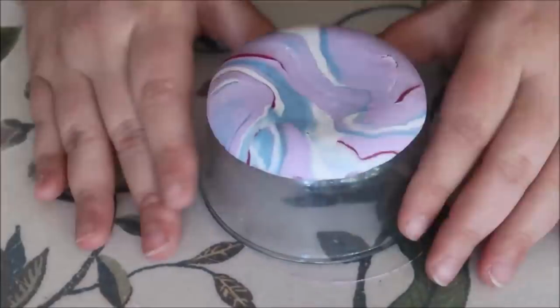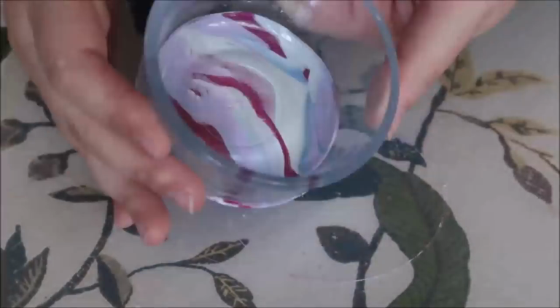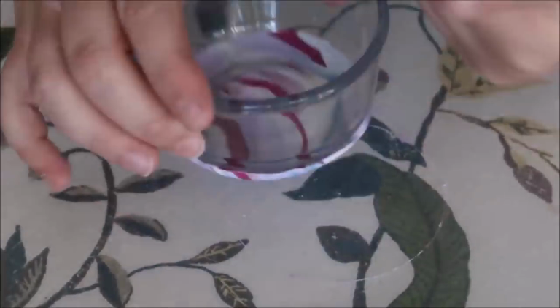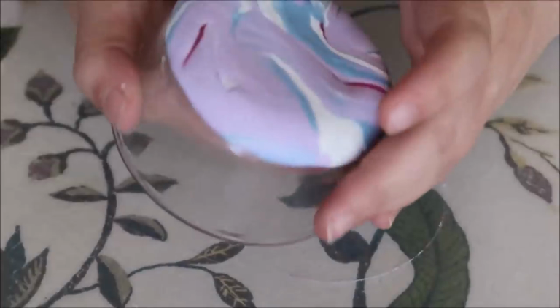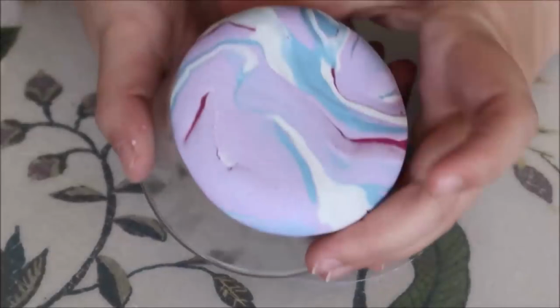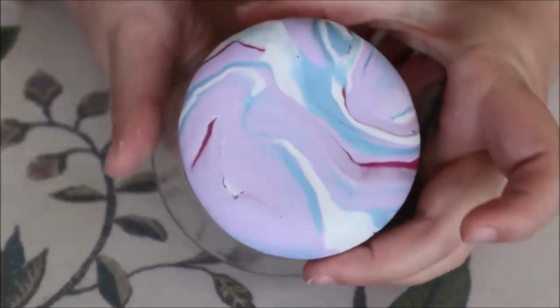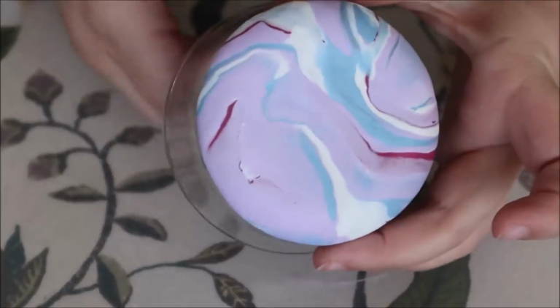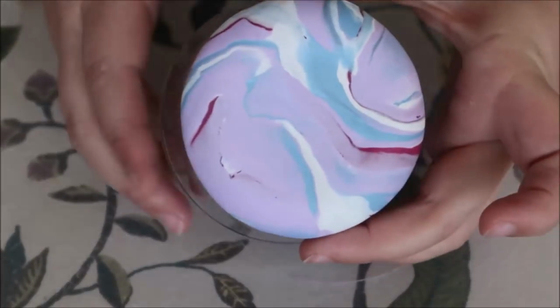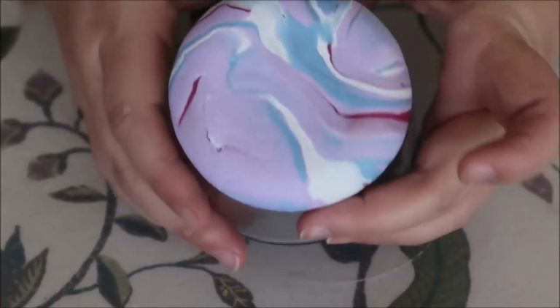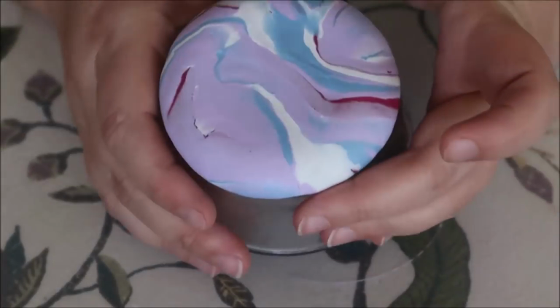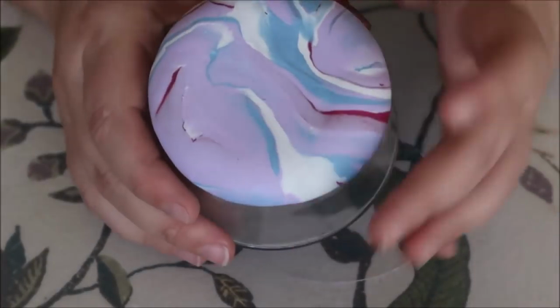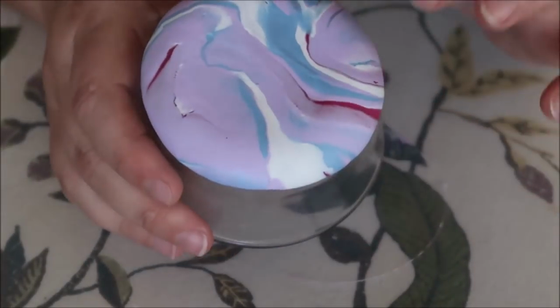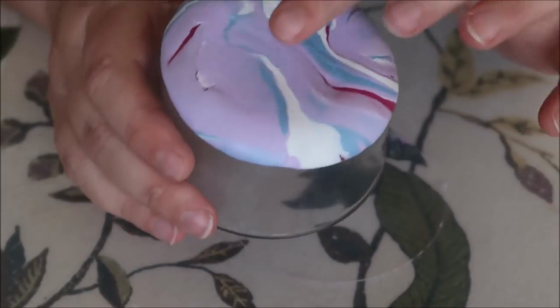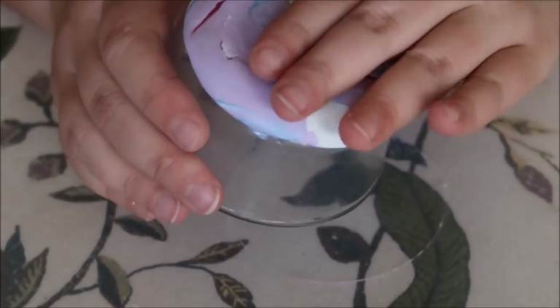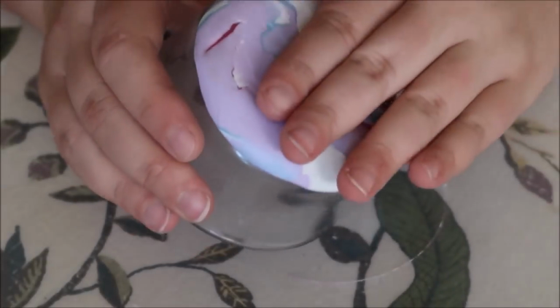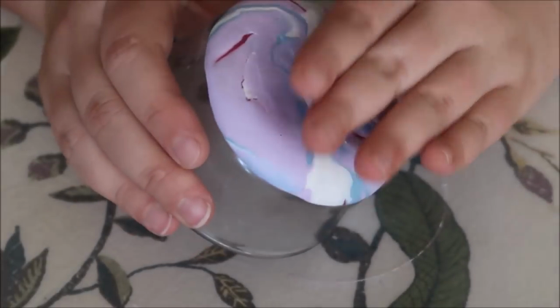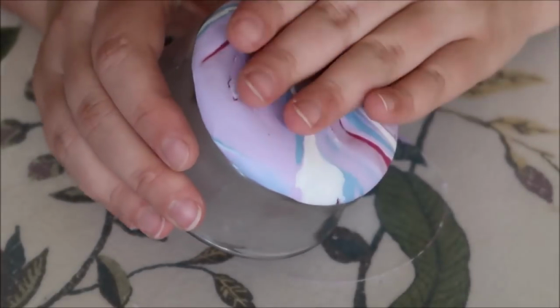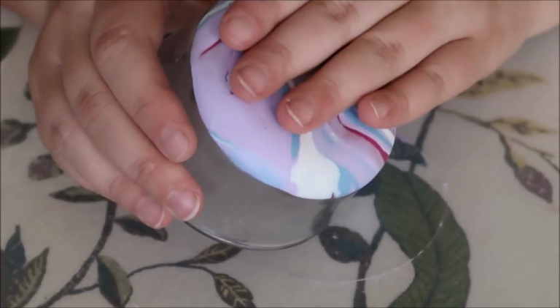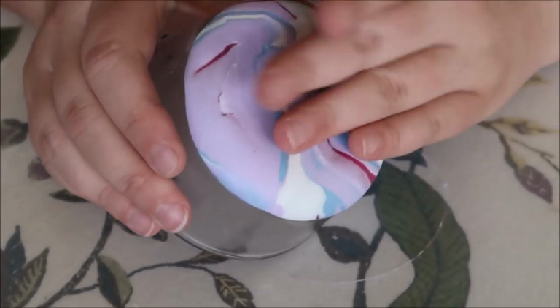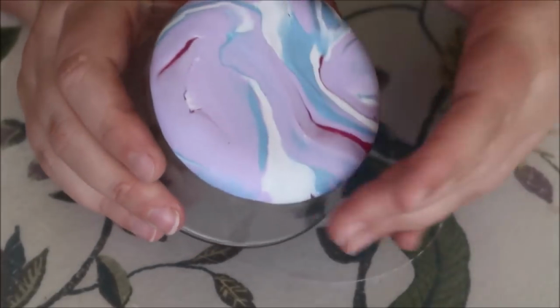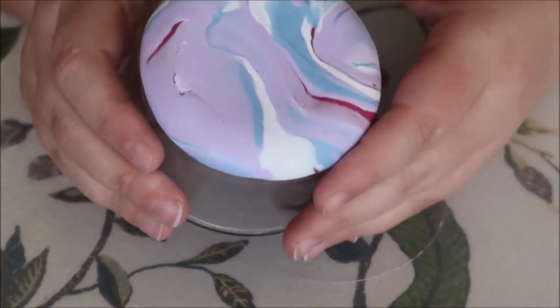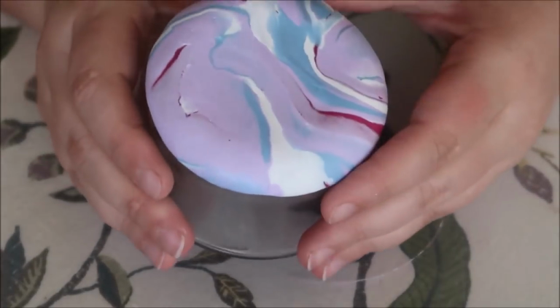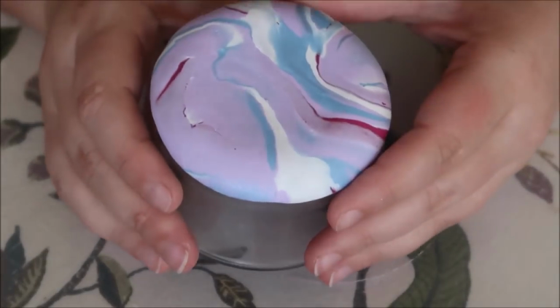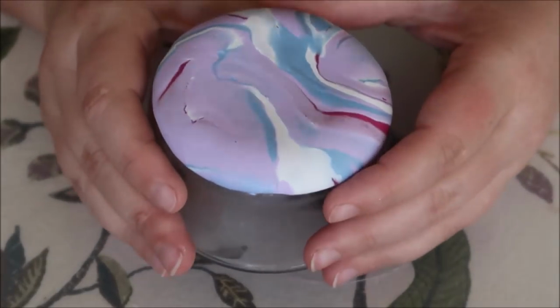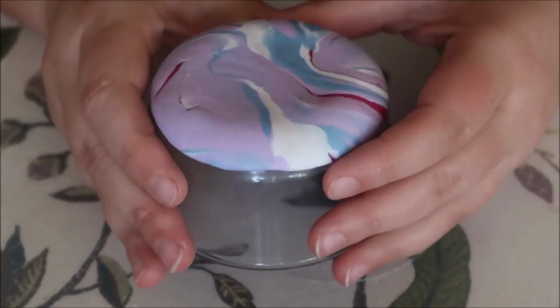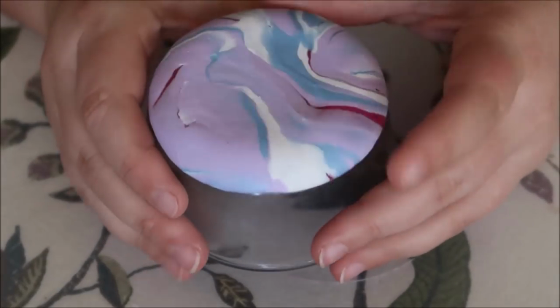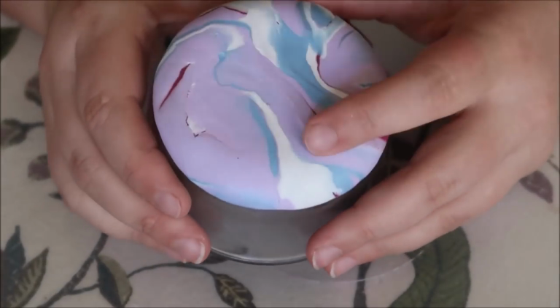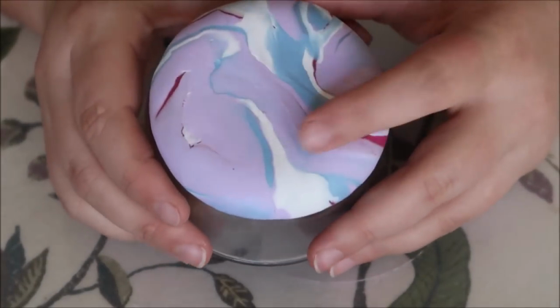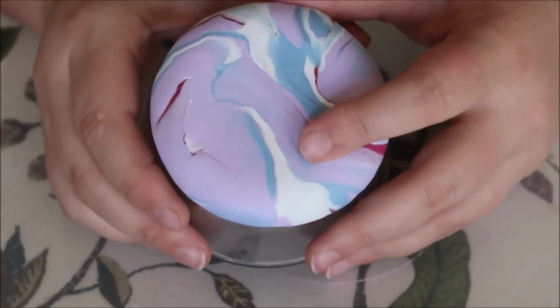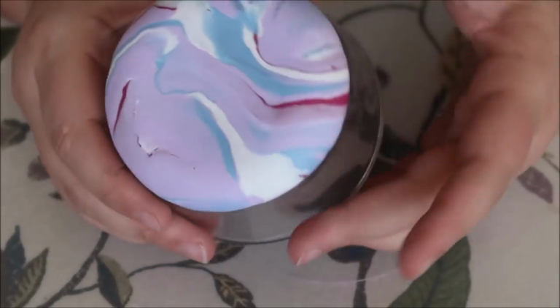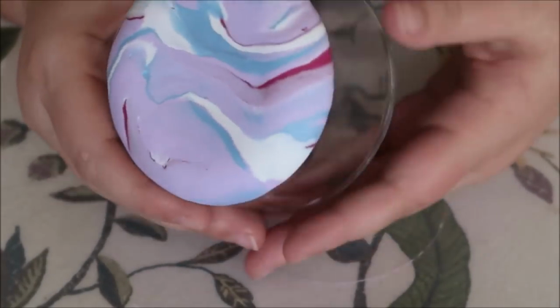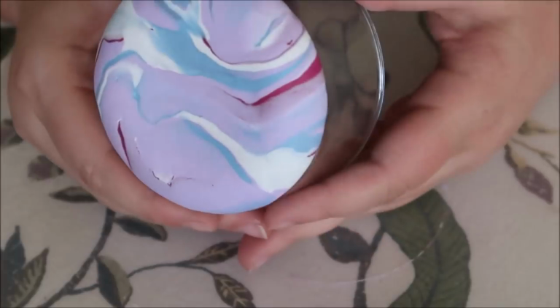Then I'm going to bake this on top of the dish in the oven at 225 degrees.